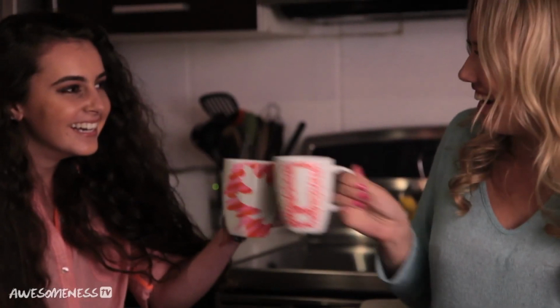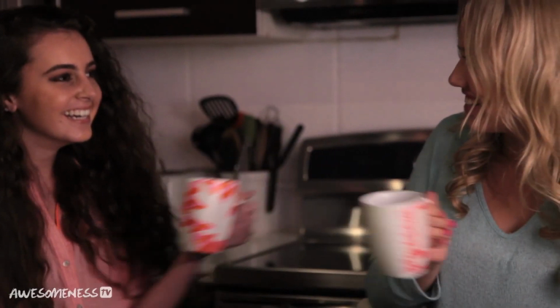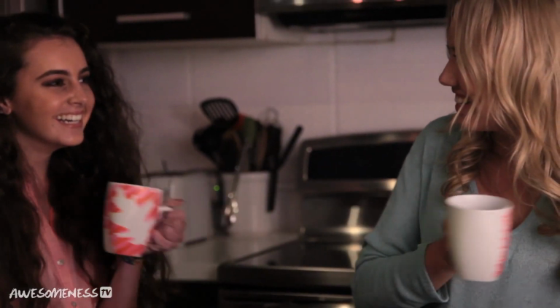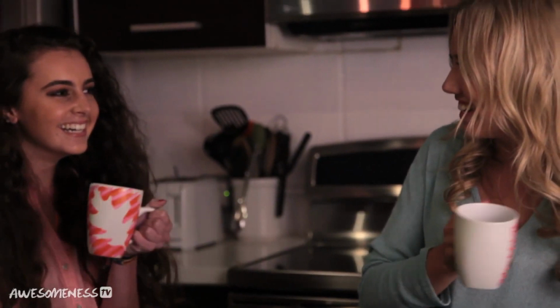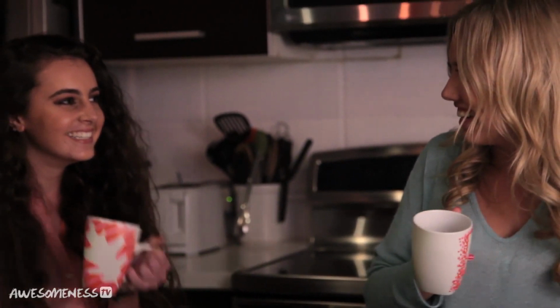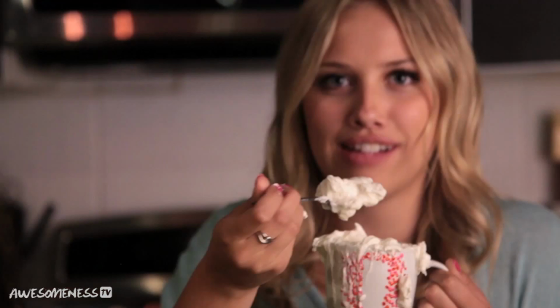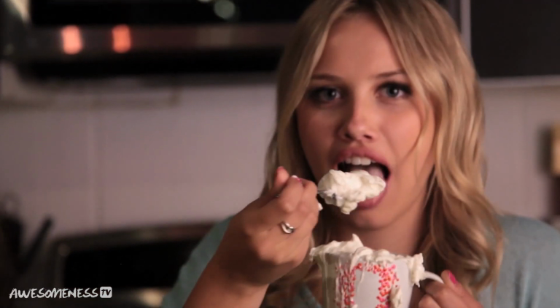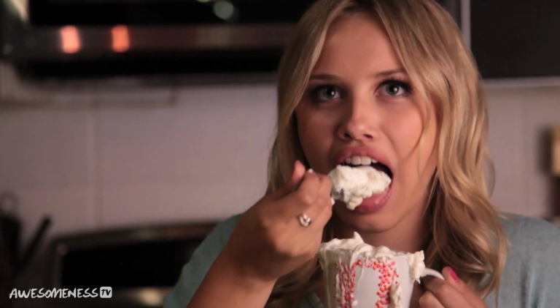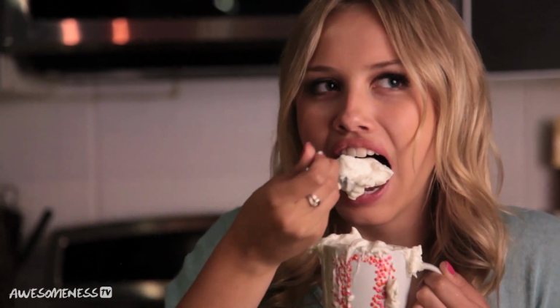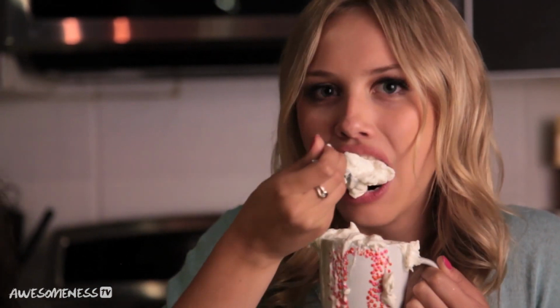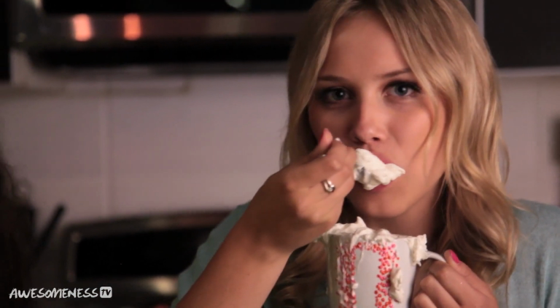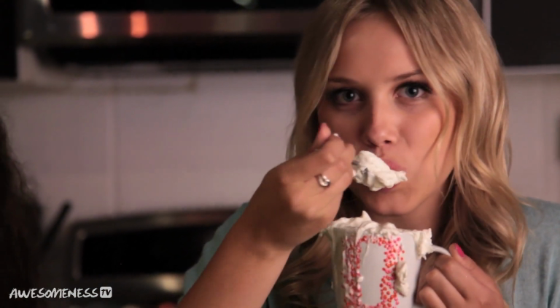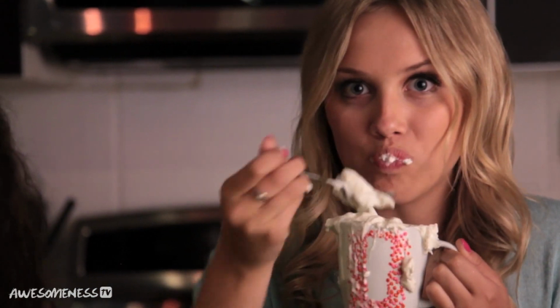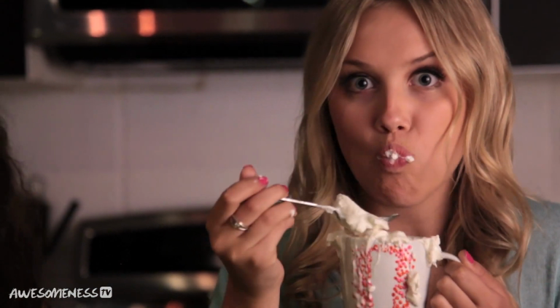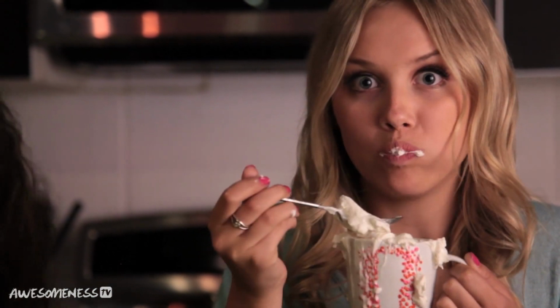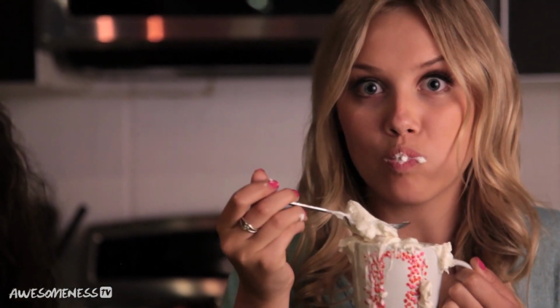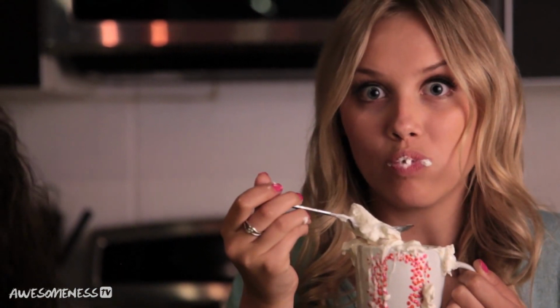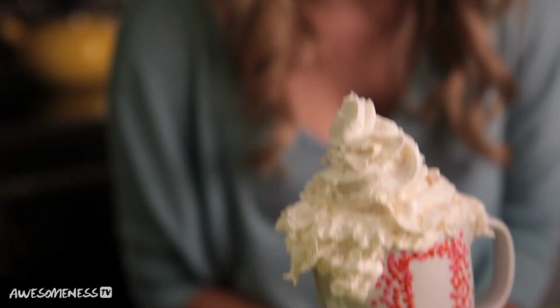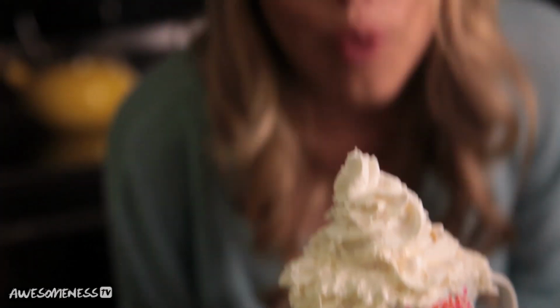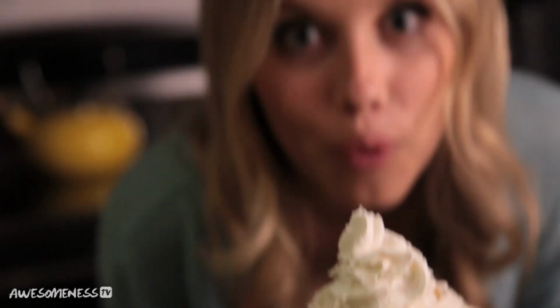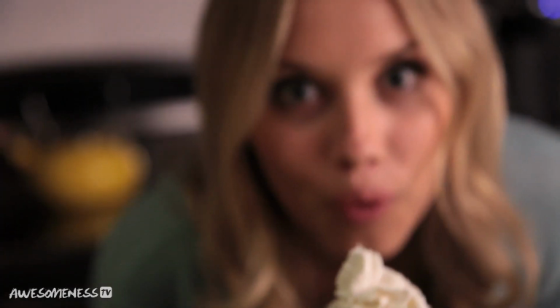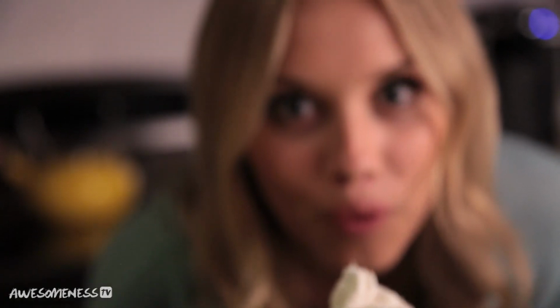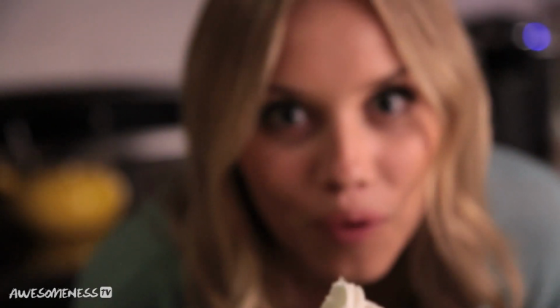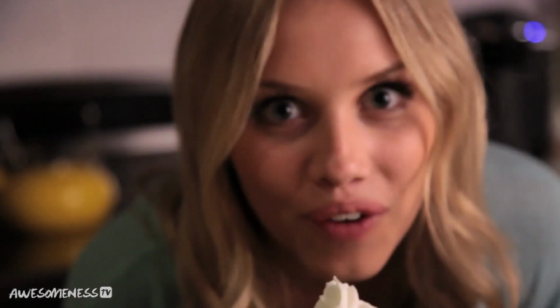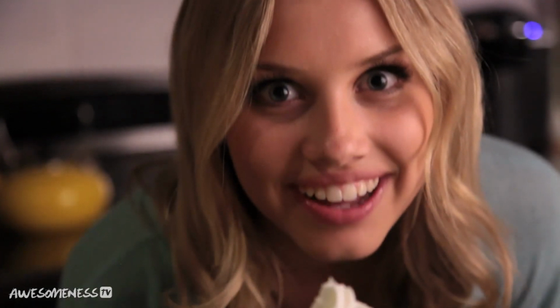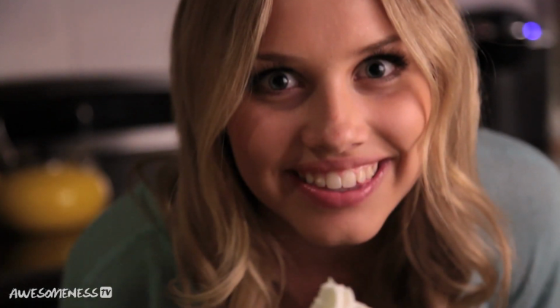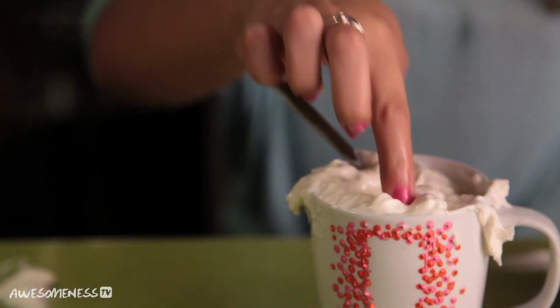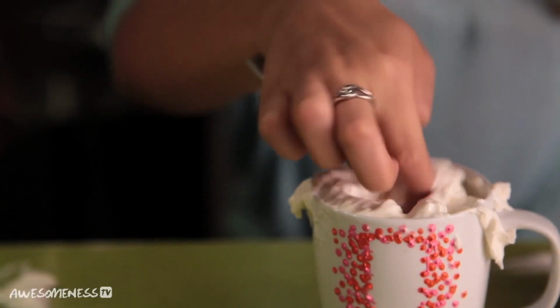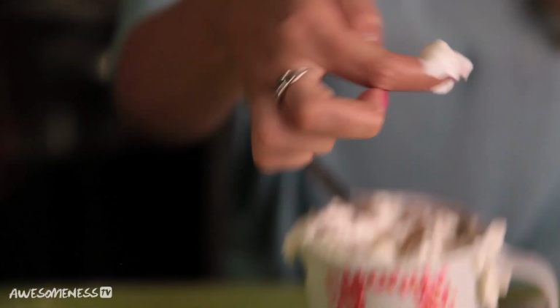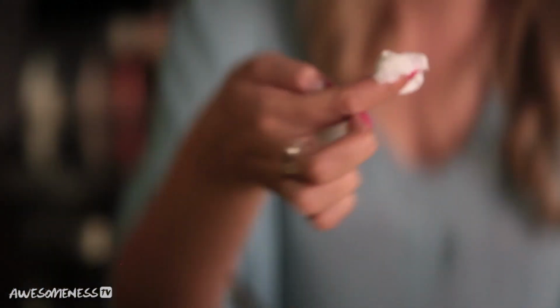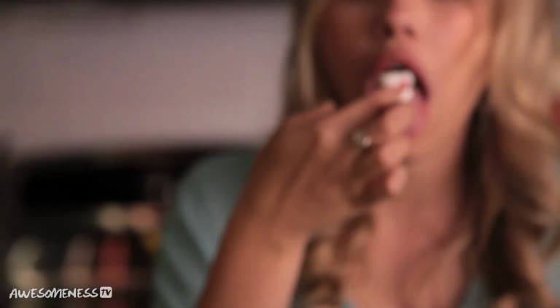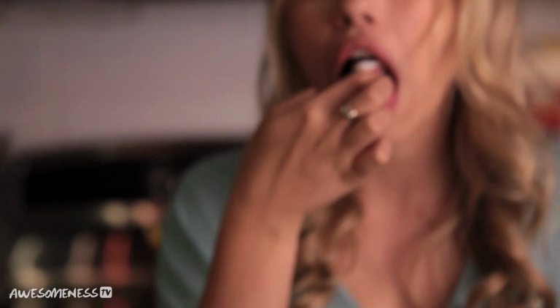Cupcakes are always fun, but let's change it up and make some crisp in a cup. Easy, original, and so, so tasty.